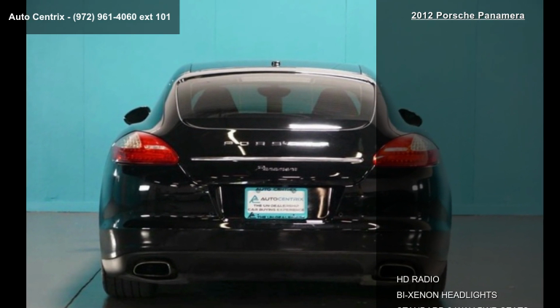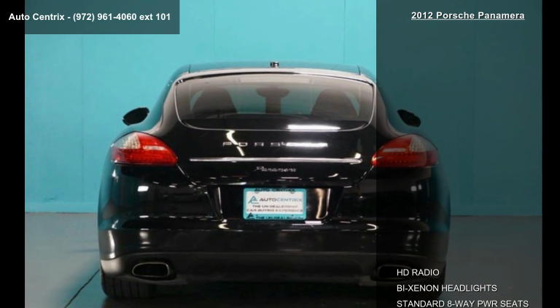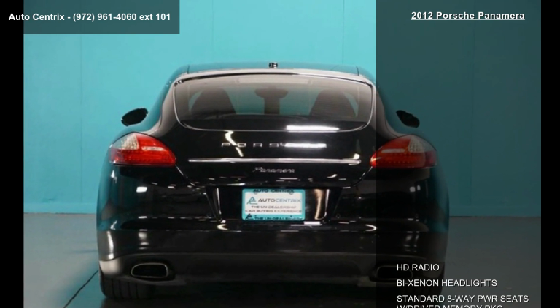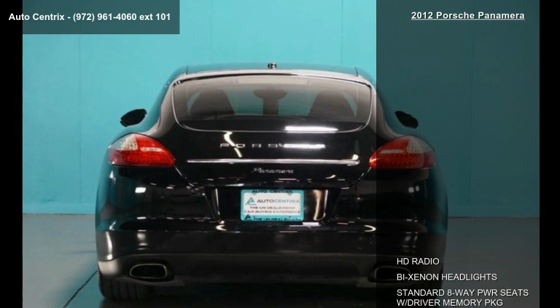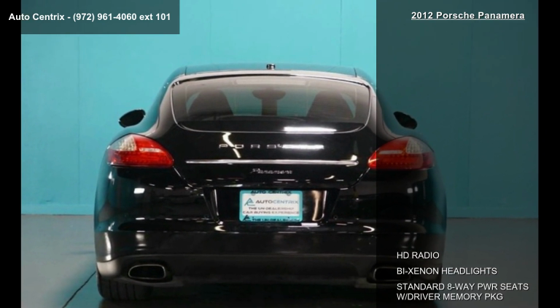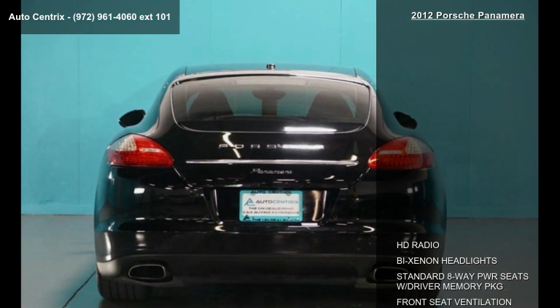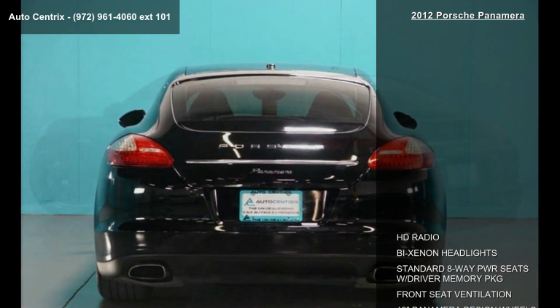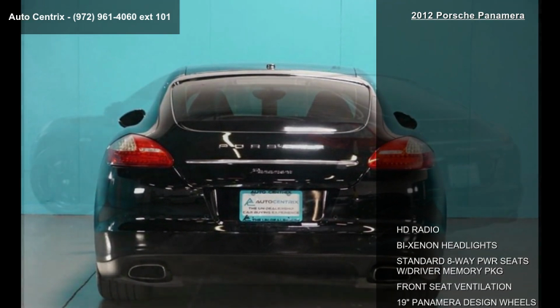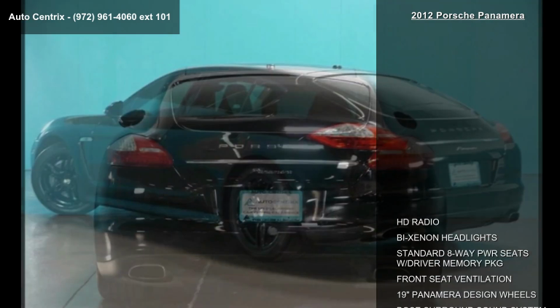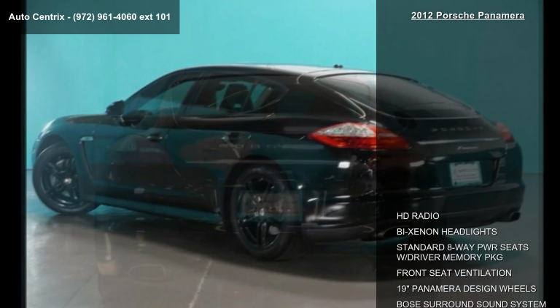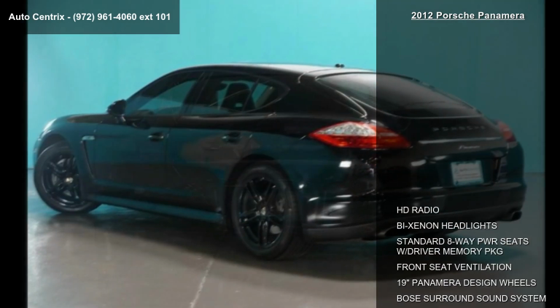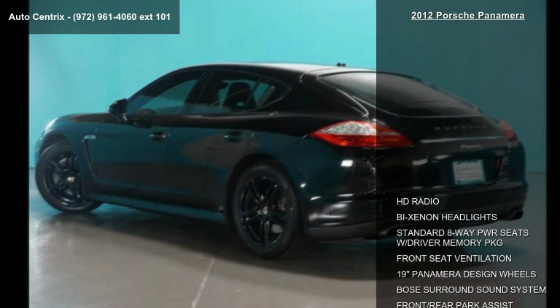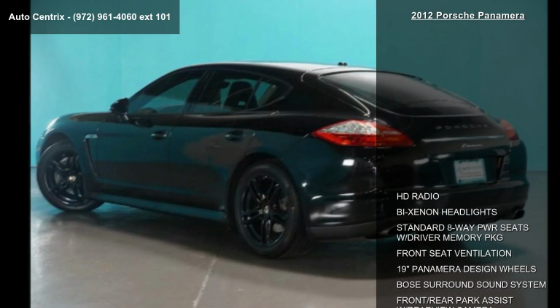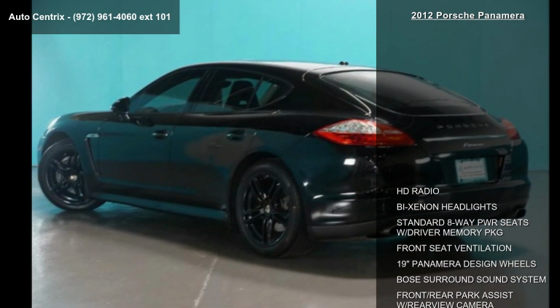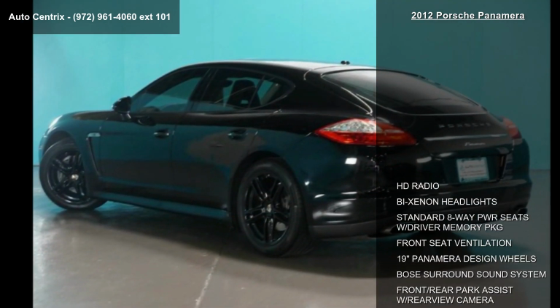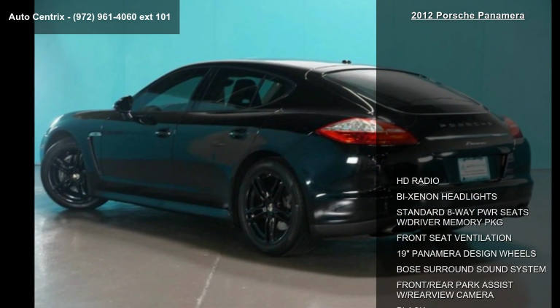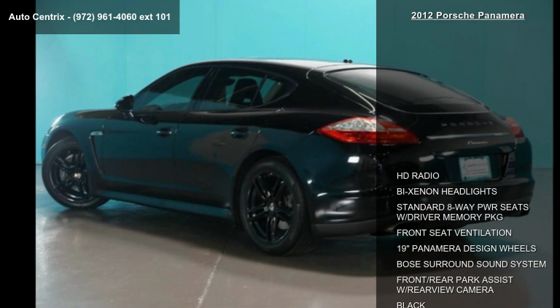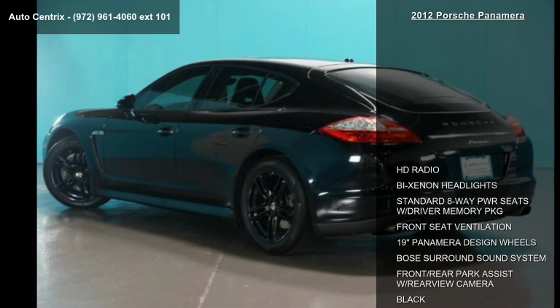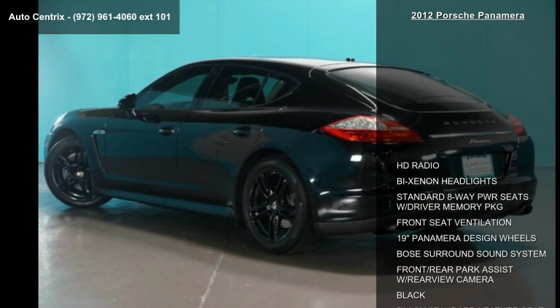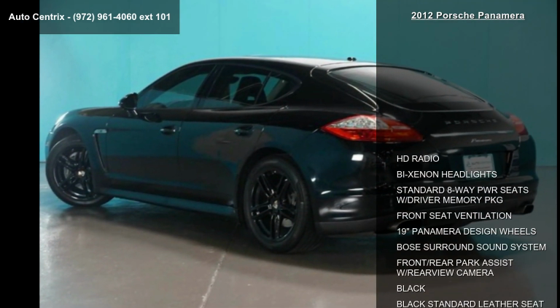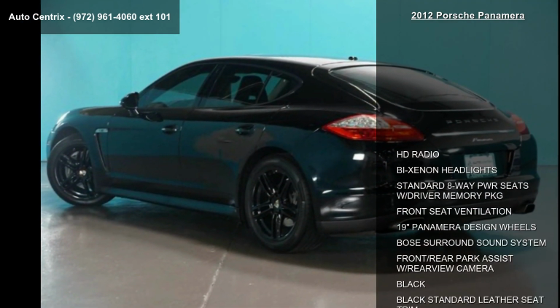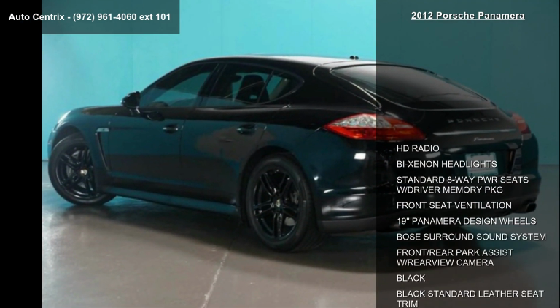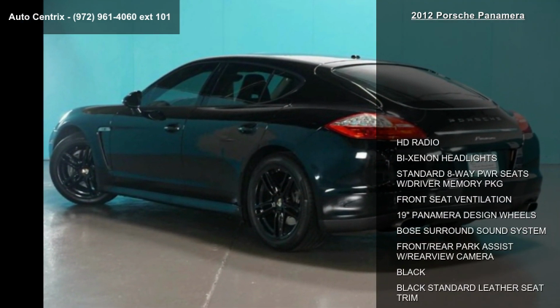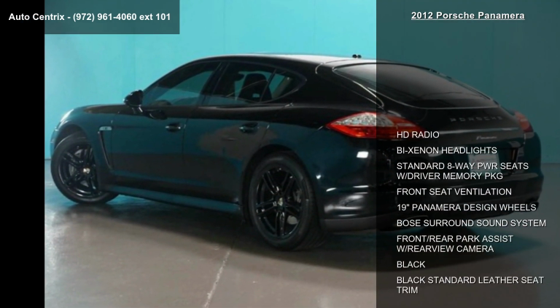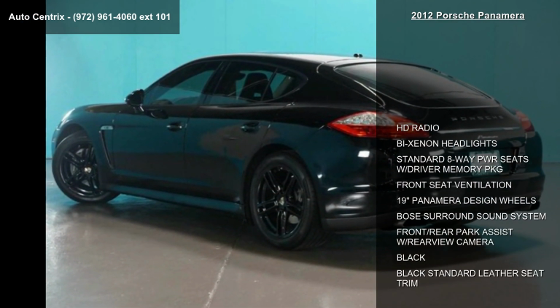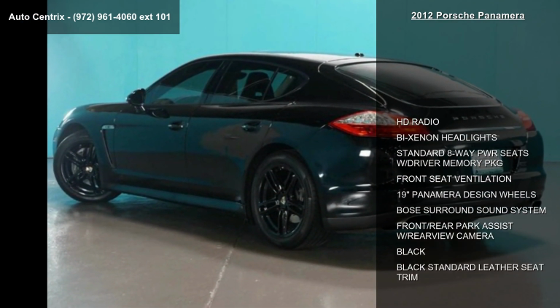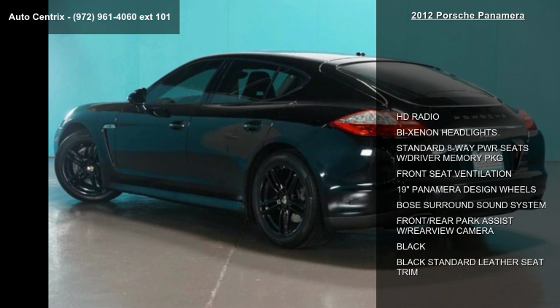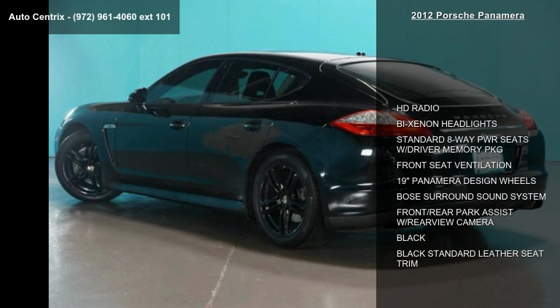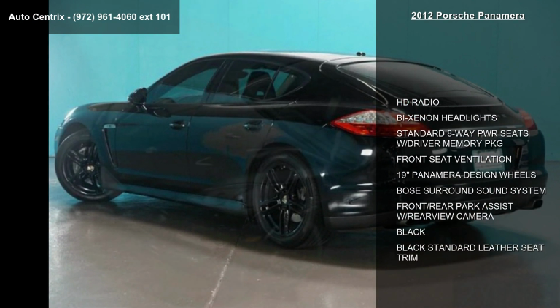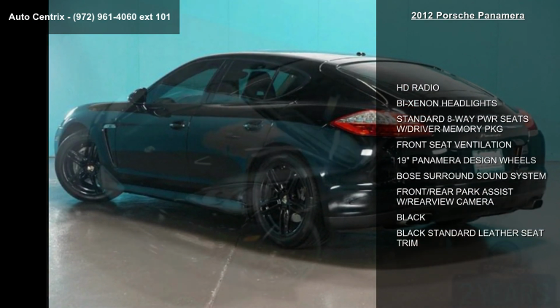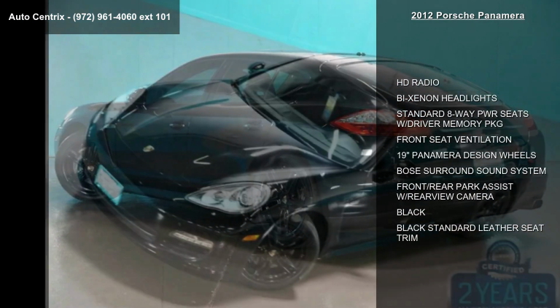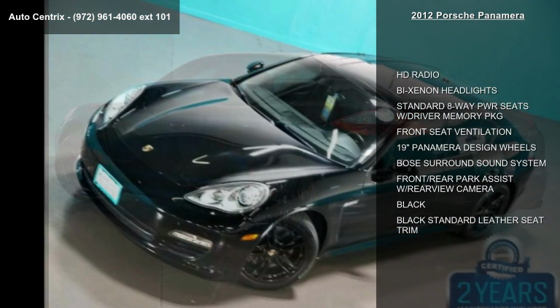Additional features include front and rear park assist with rear view camera, and black and black standard leather seat trim.